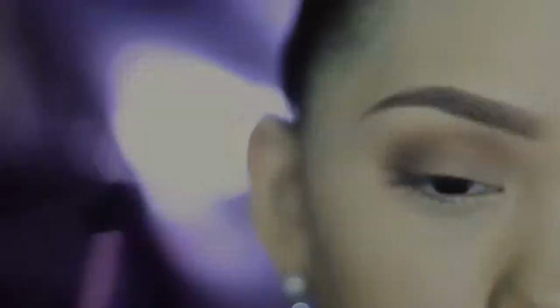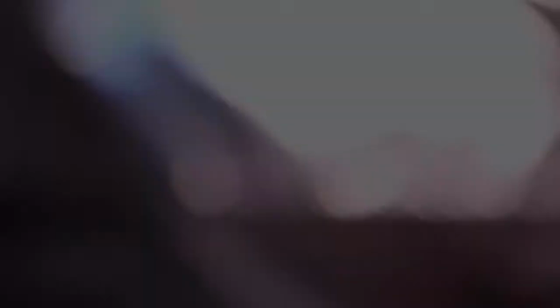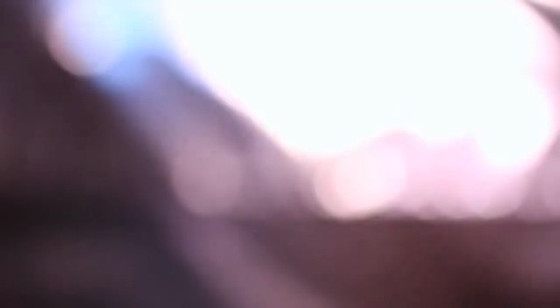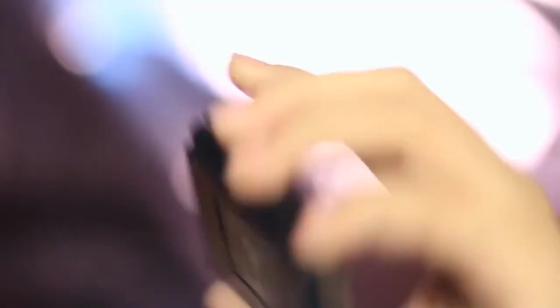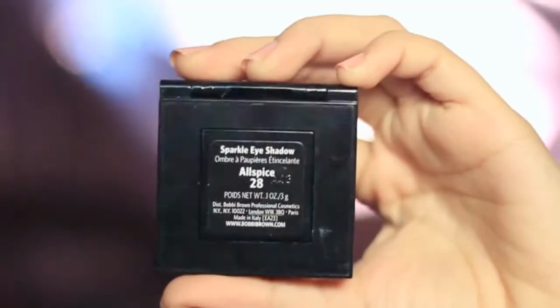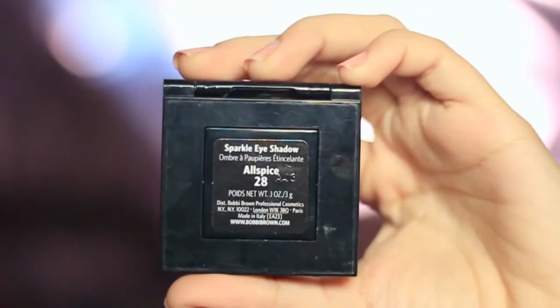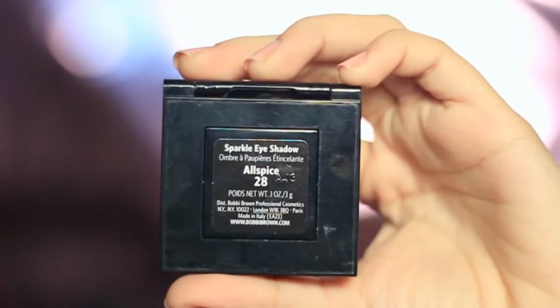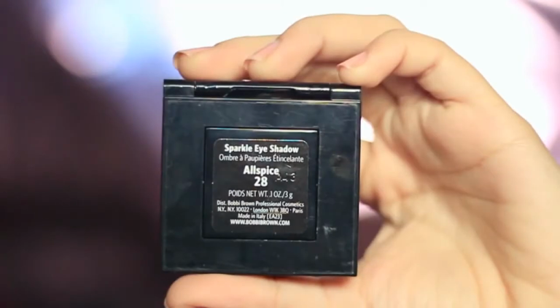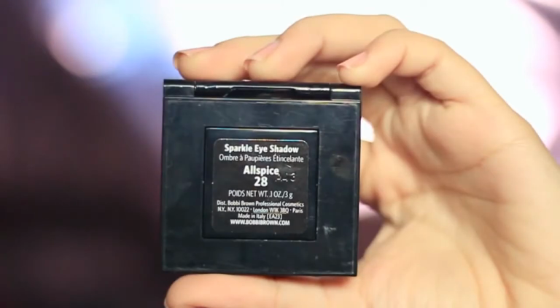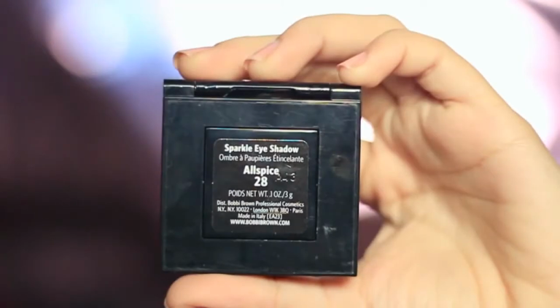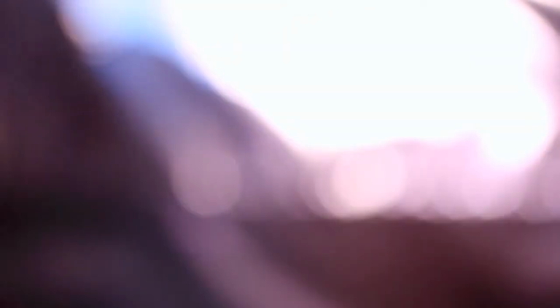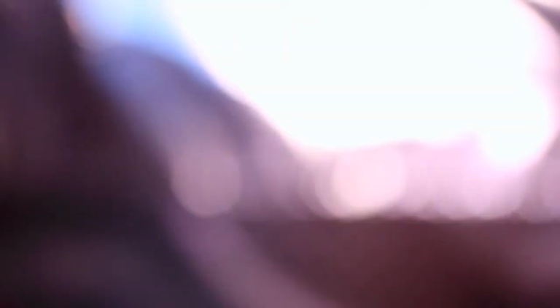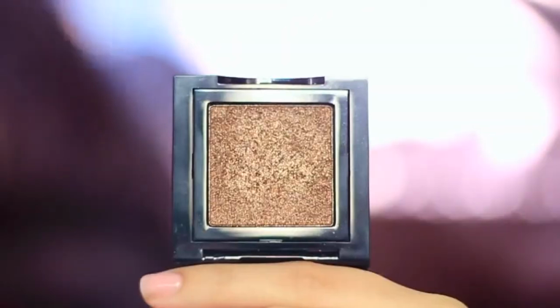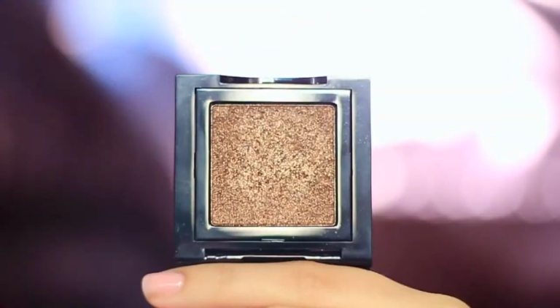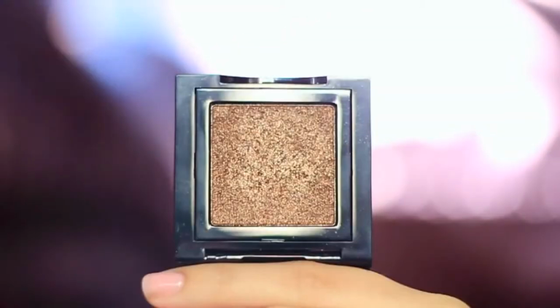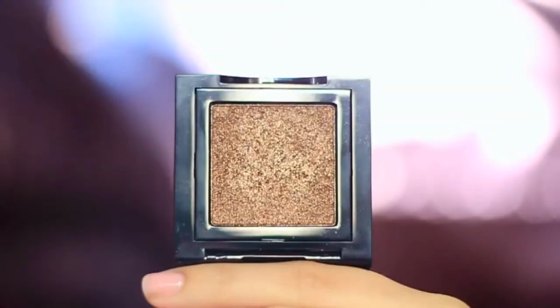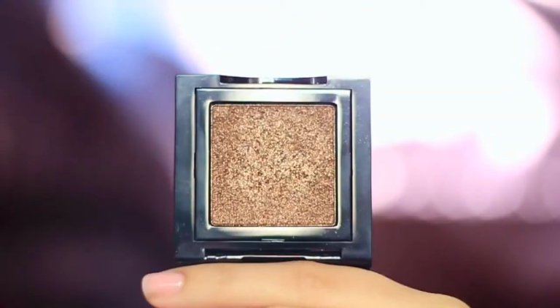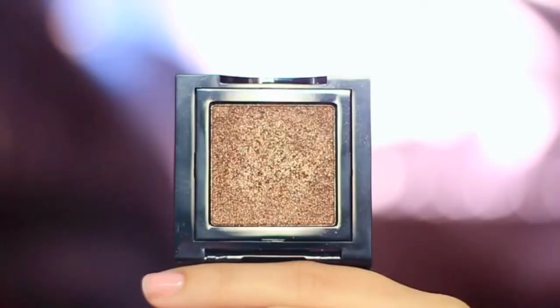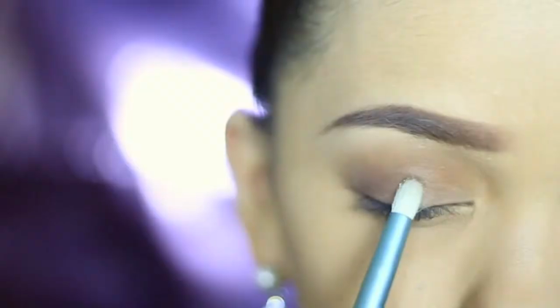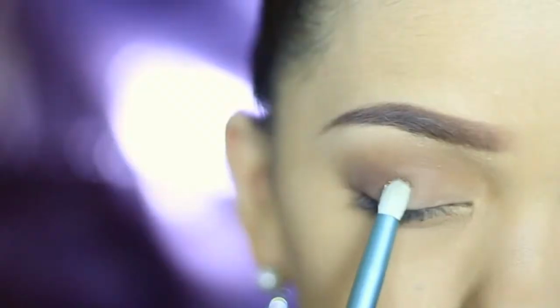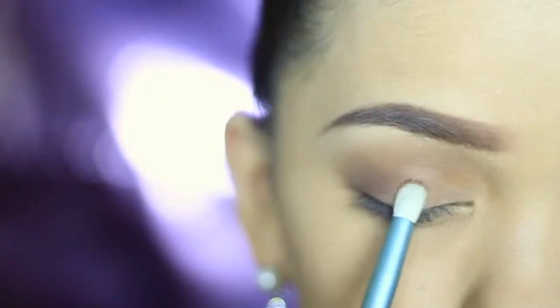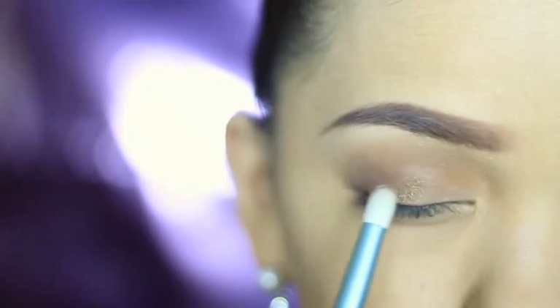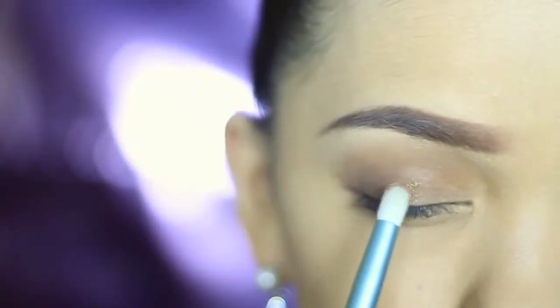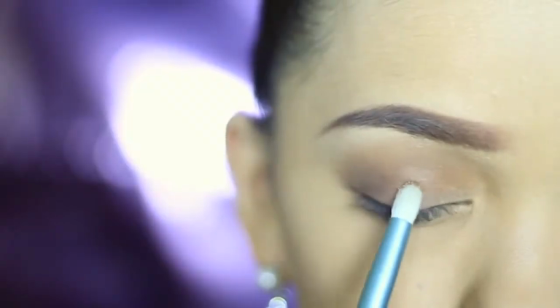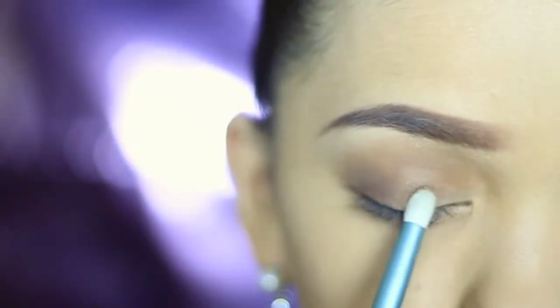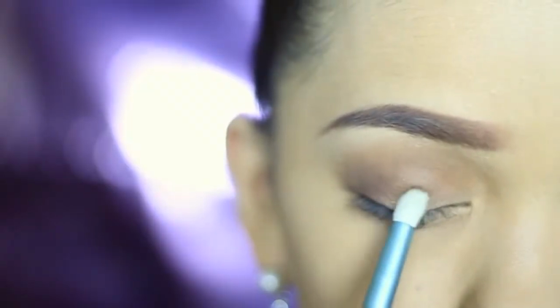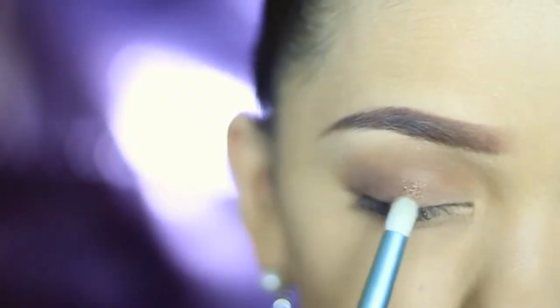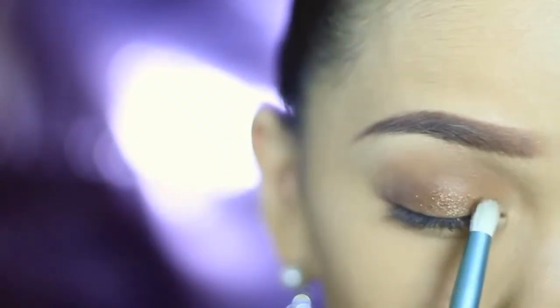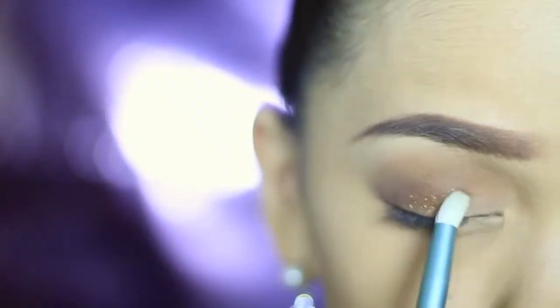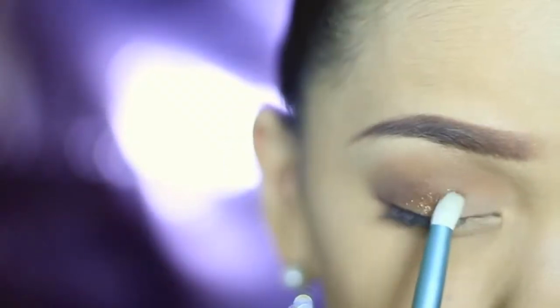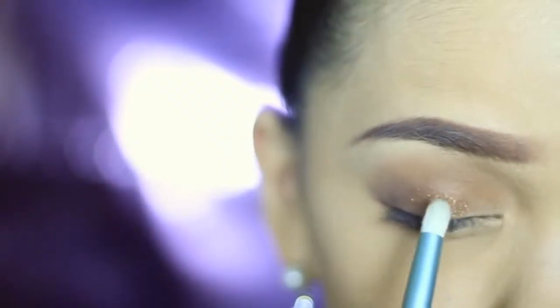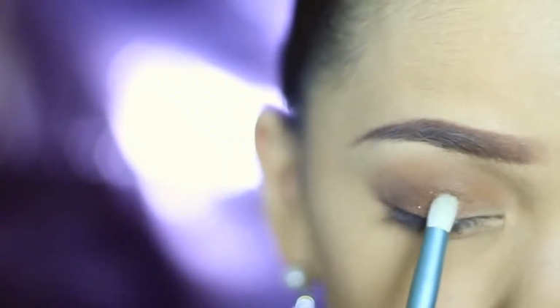To spice things up, I'm applying this sparkle eyeshadow all over my lid with a tapping motion to avoid fallout.